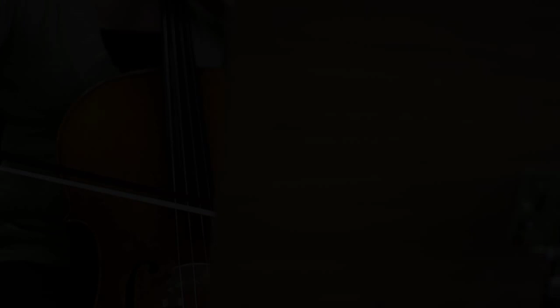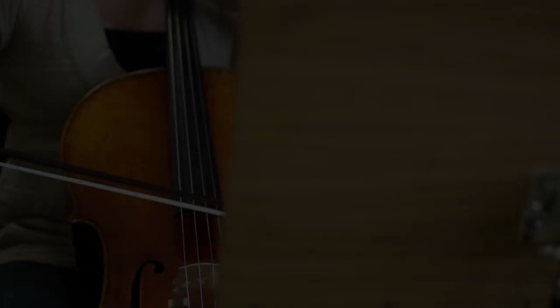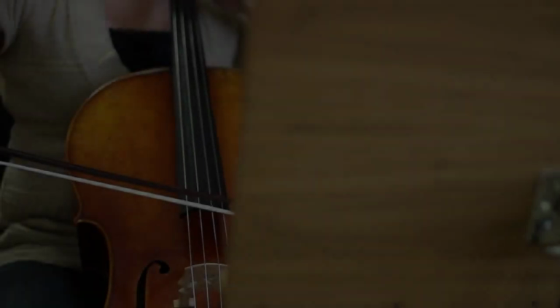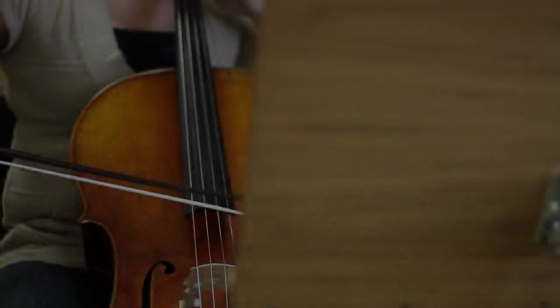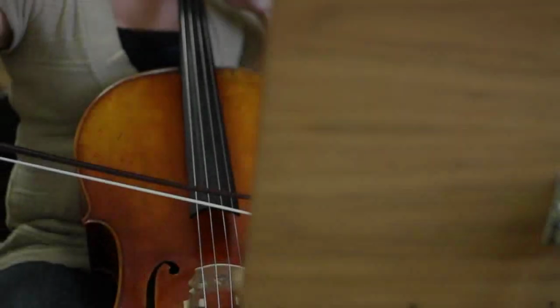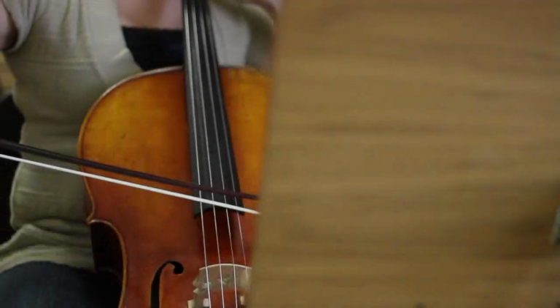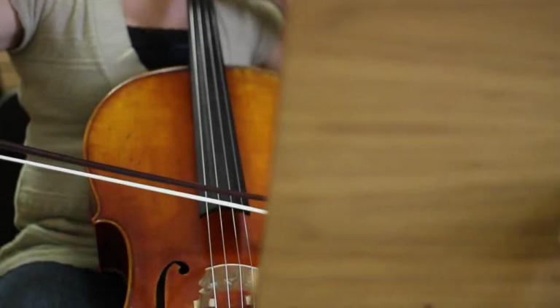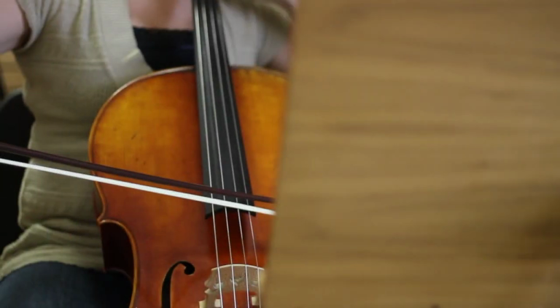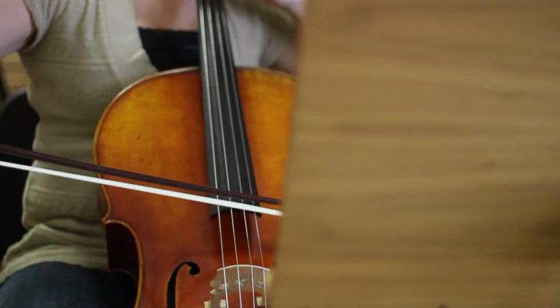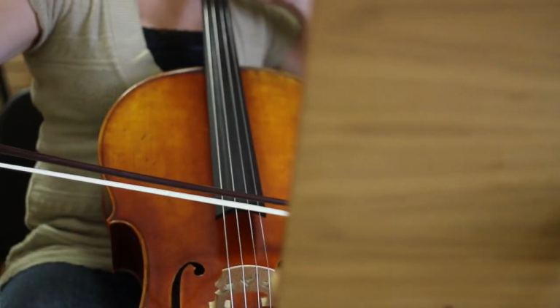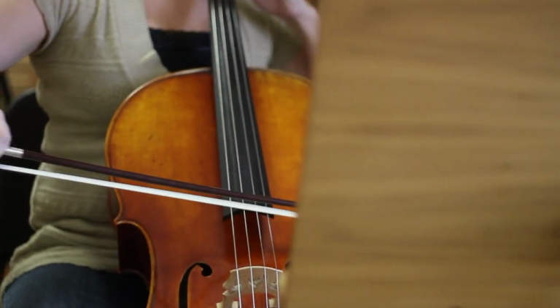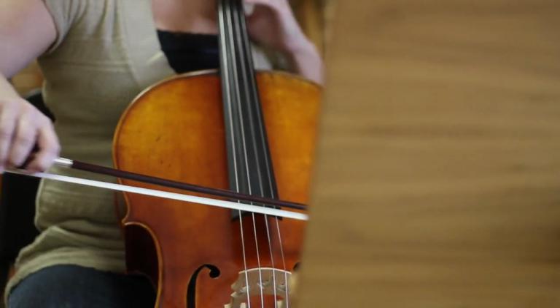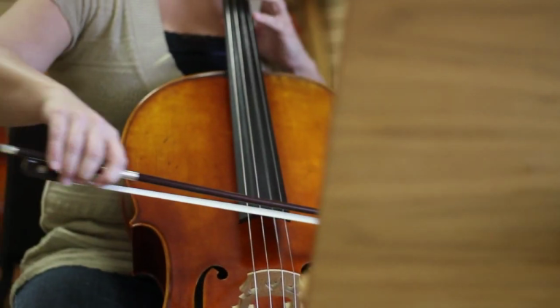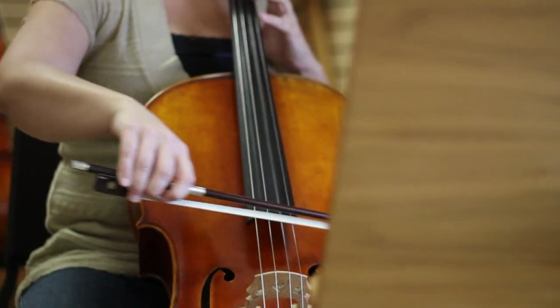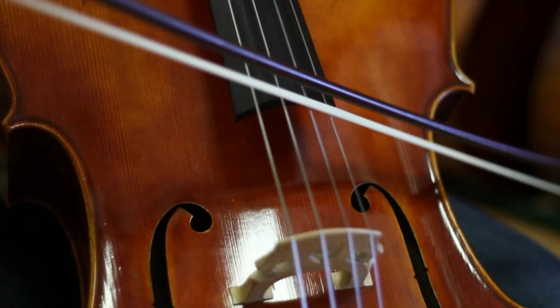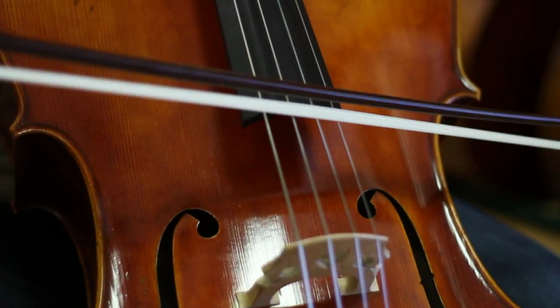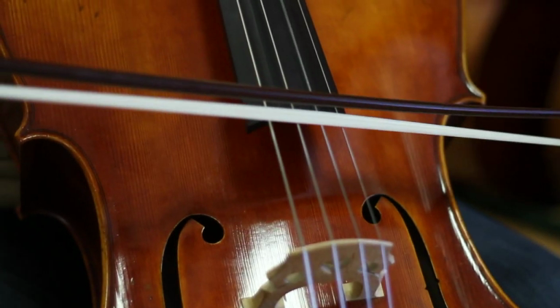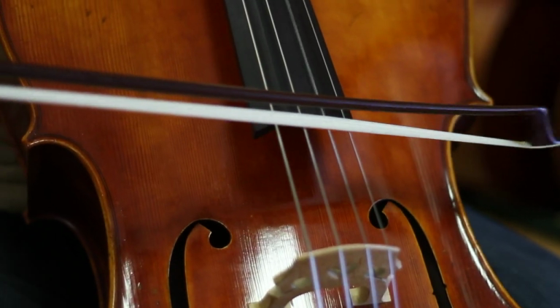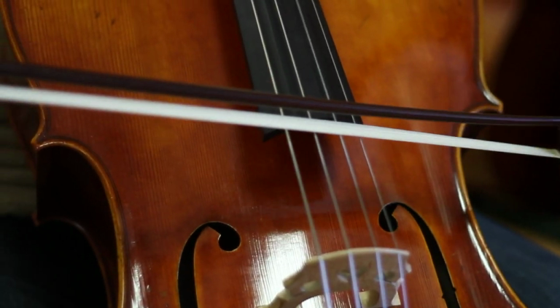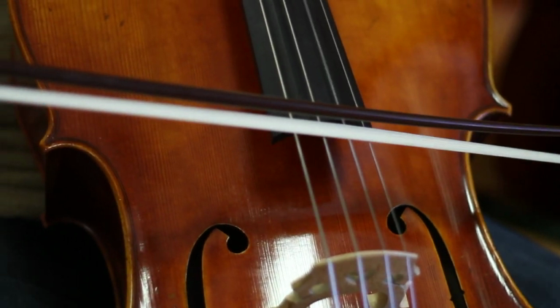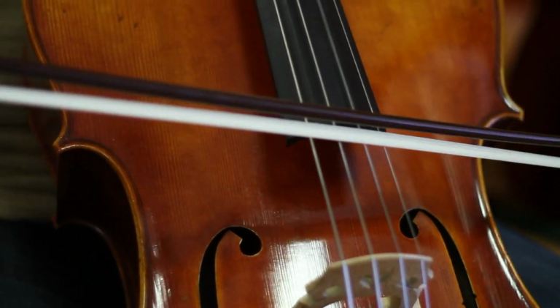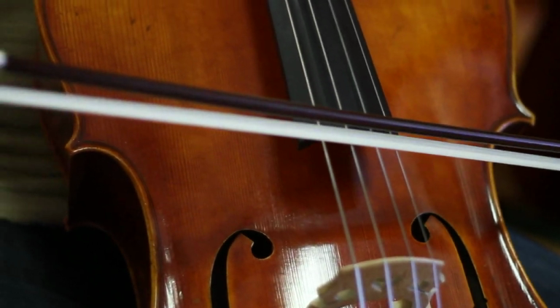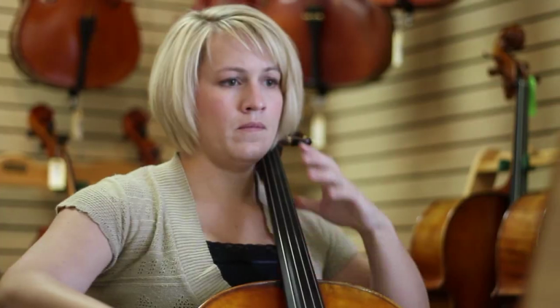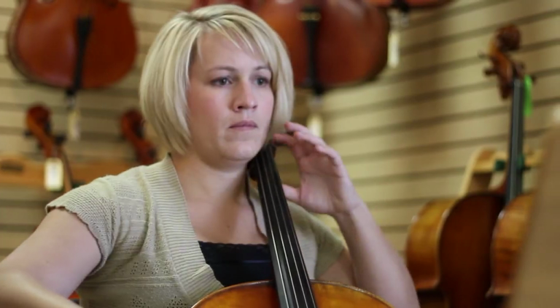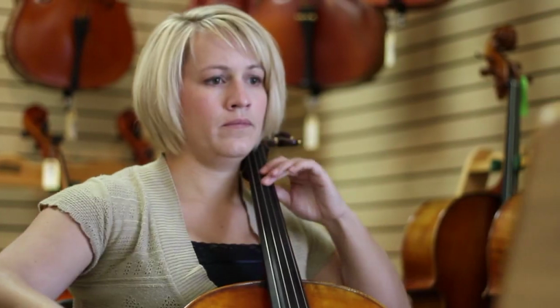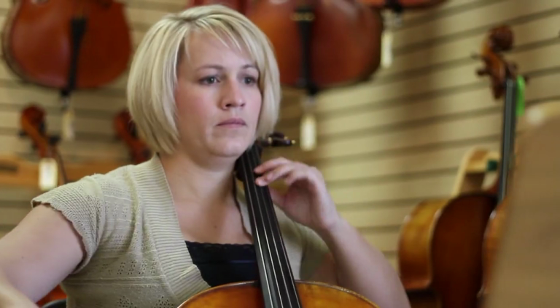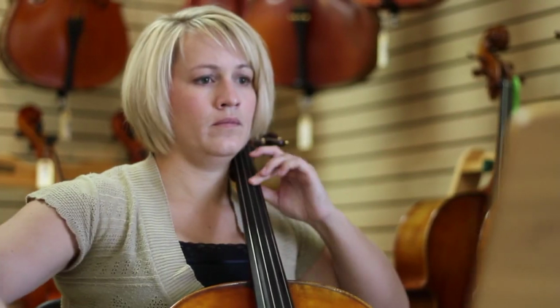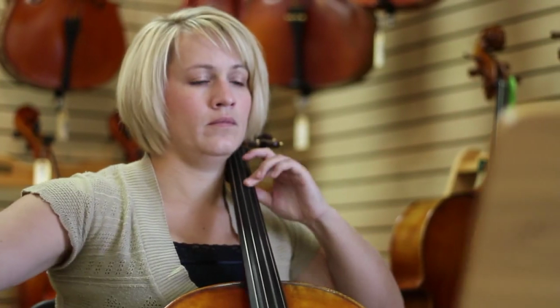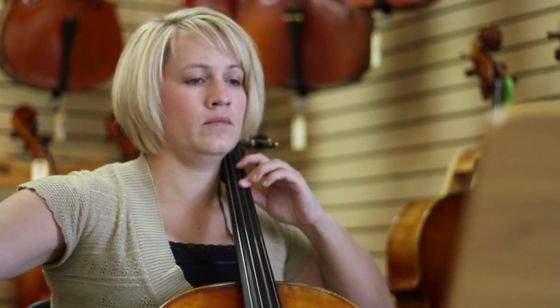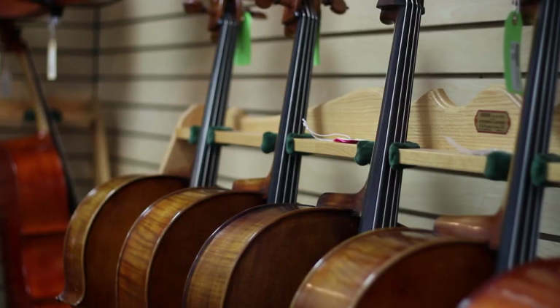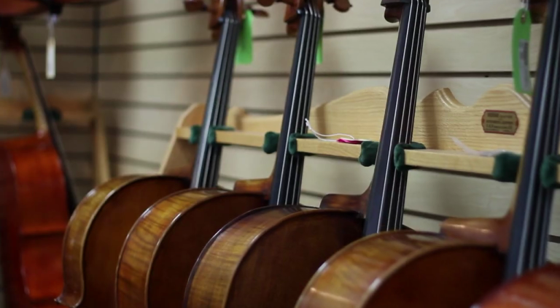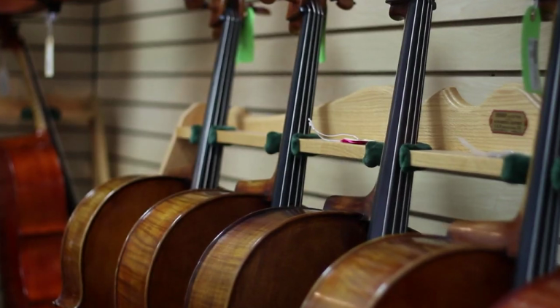Hi, I'm Marty Sproul with Summer Hayes Music and I'm here today to talk to you about how to store and clean a cello.